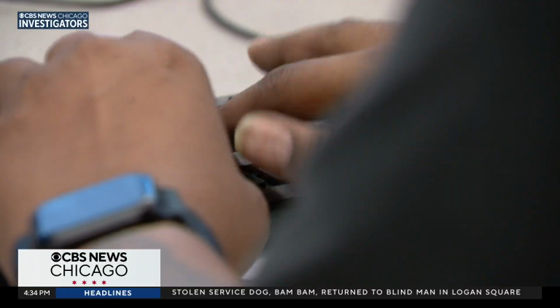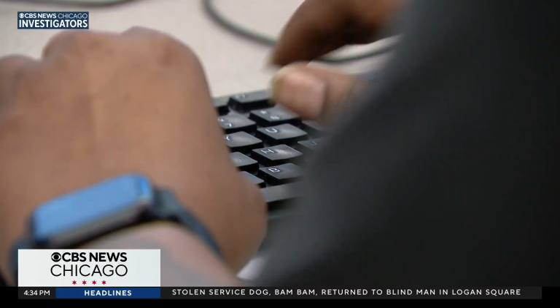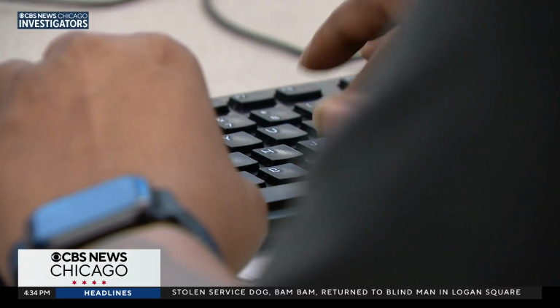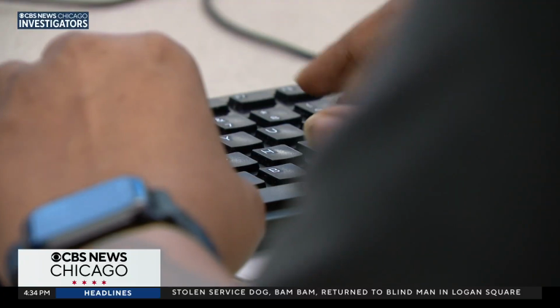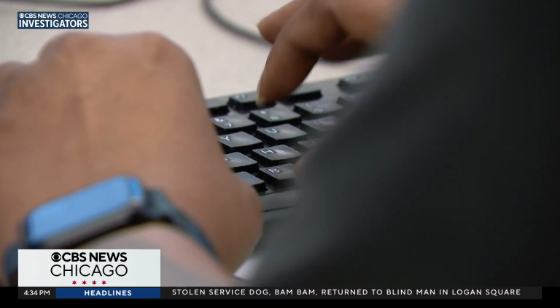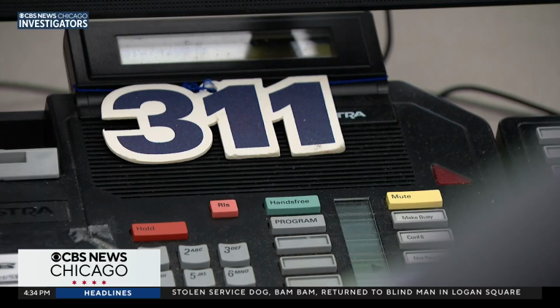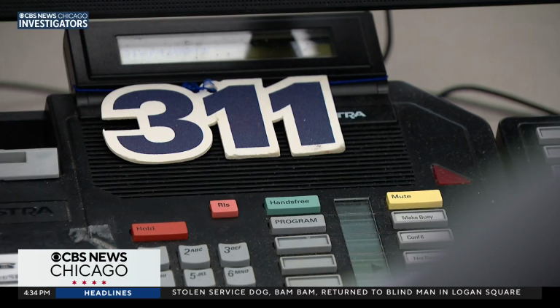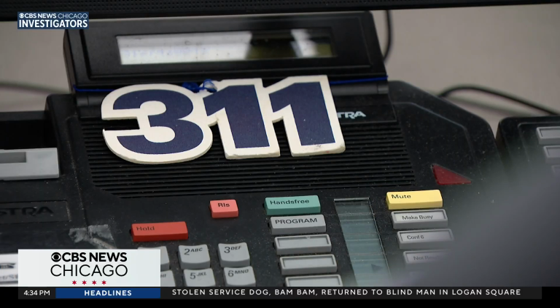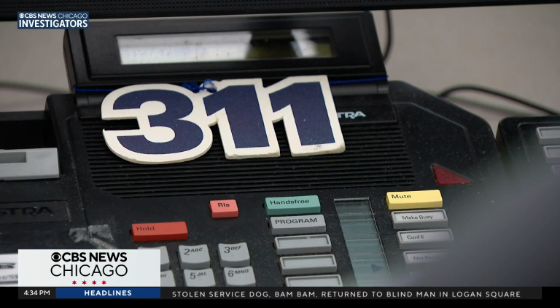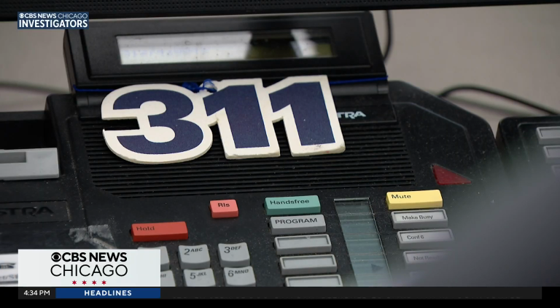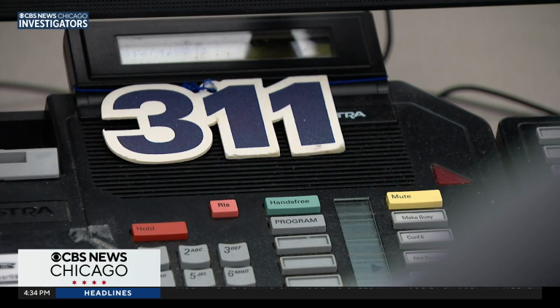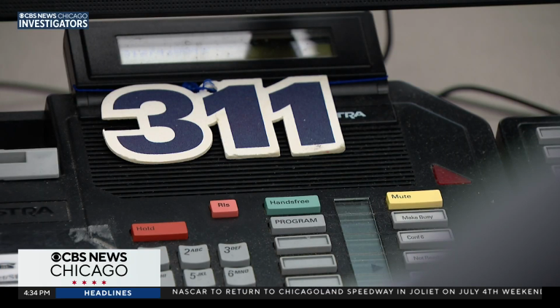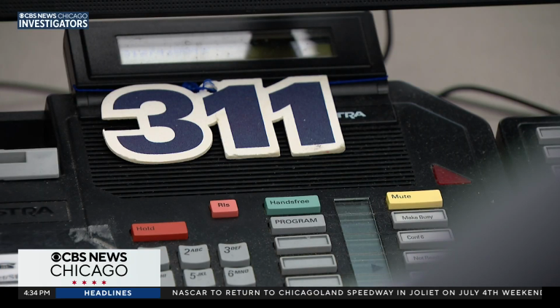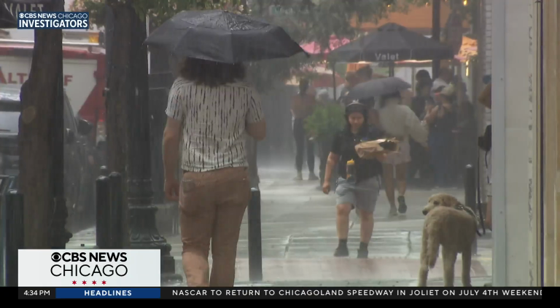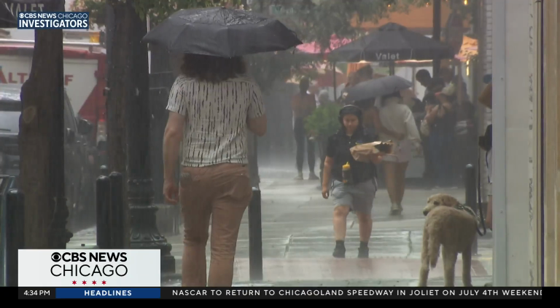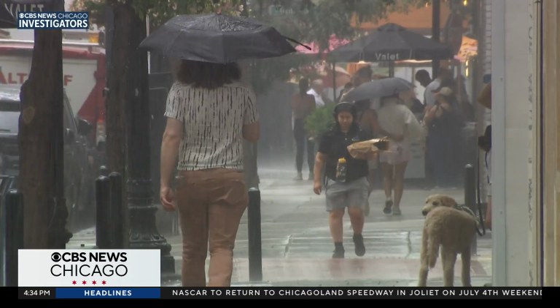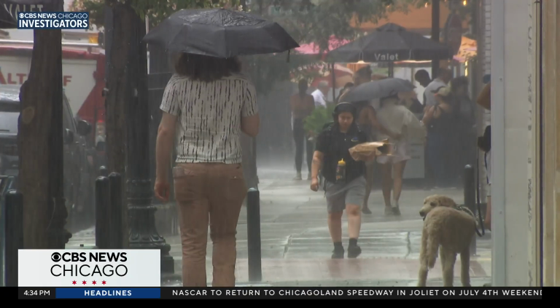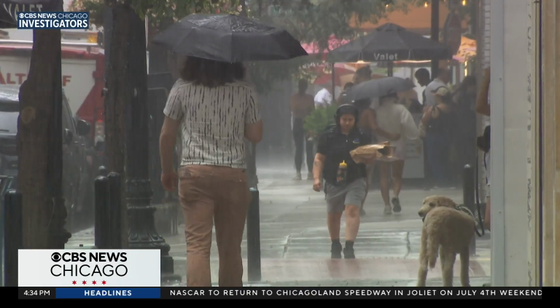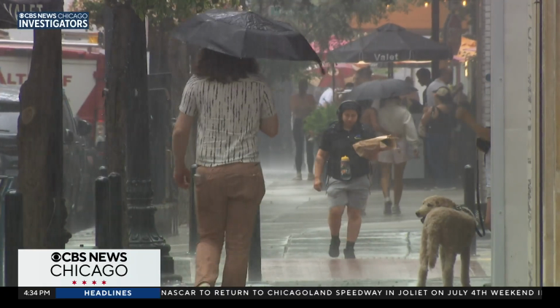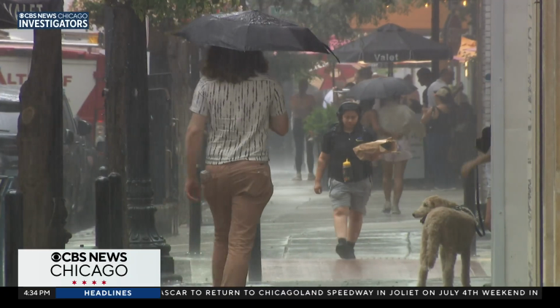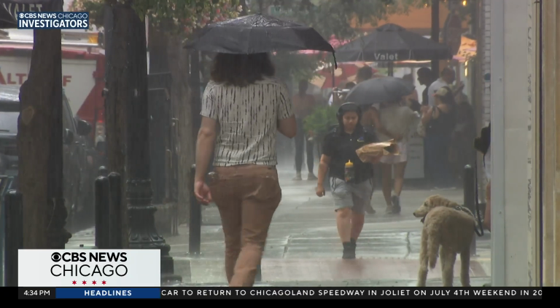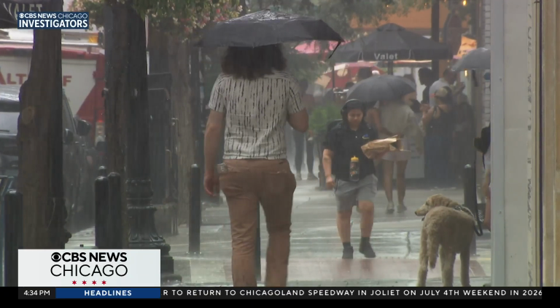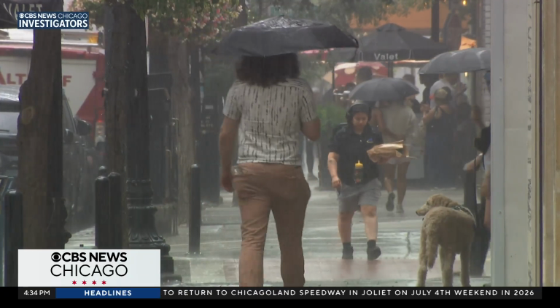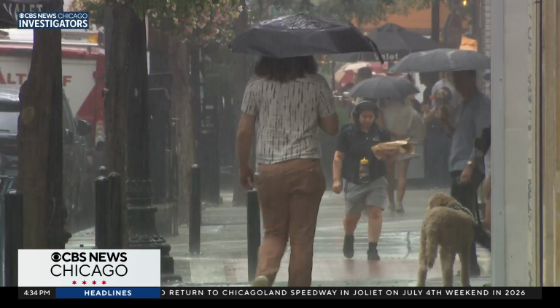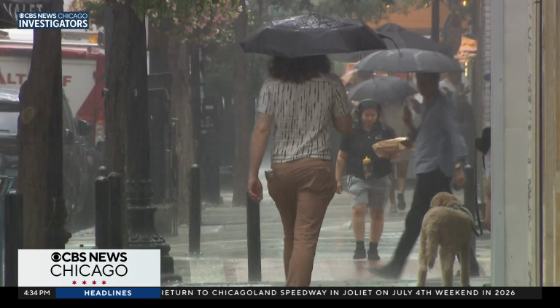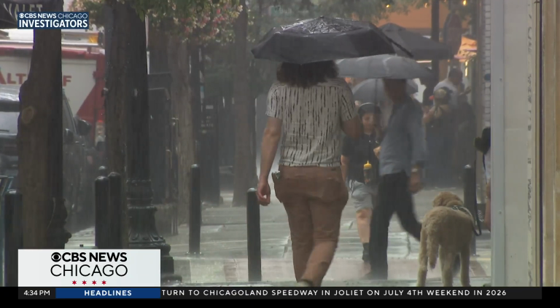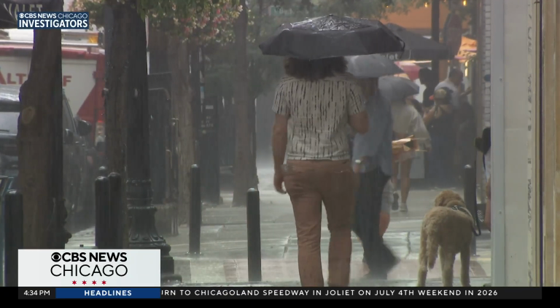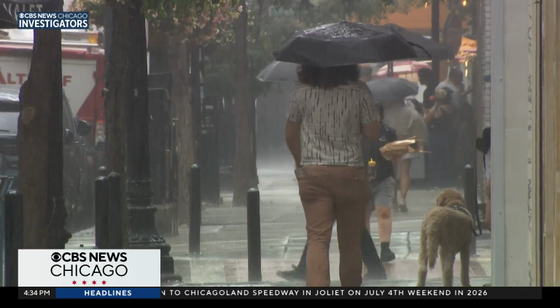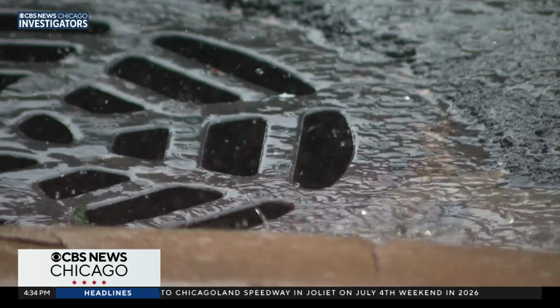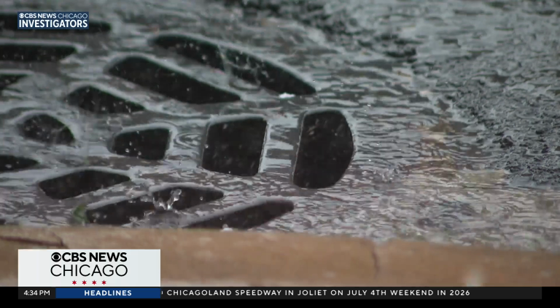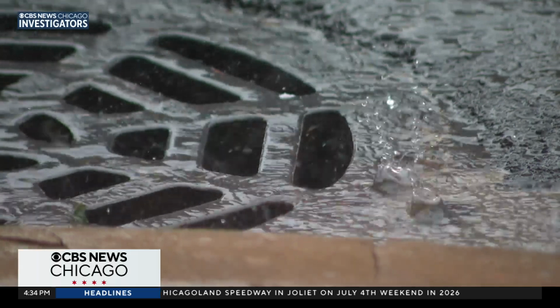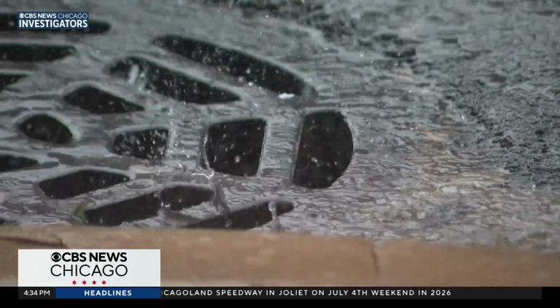Some of those neighborhoods have been underwater more than once this summer, with the city's 3-1-1 service request line receiving more than 5,600 calls for flooding since August 16th.